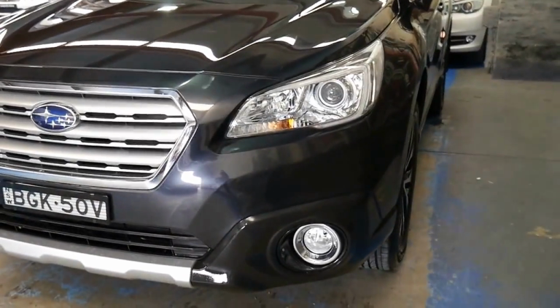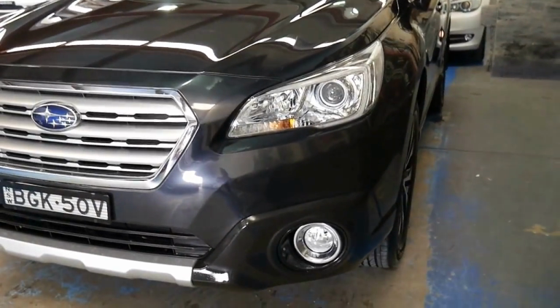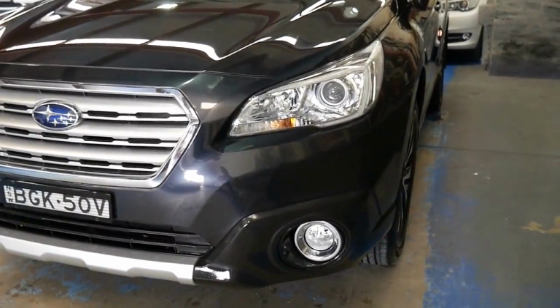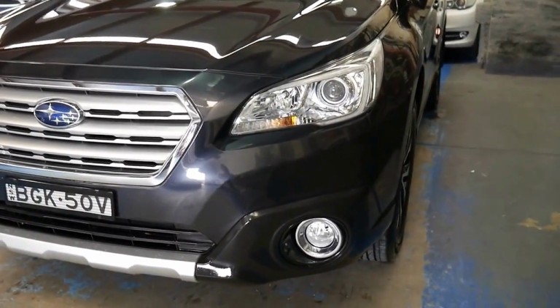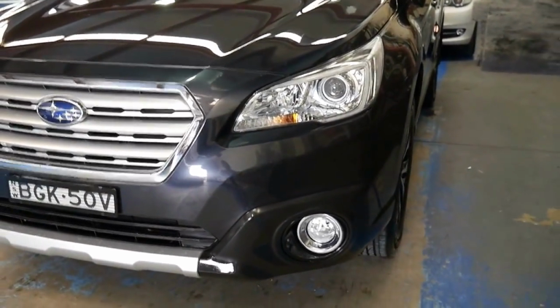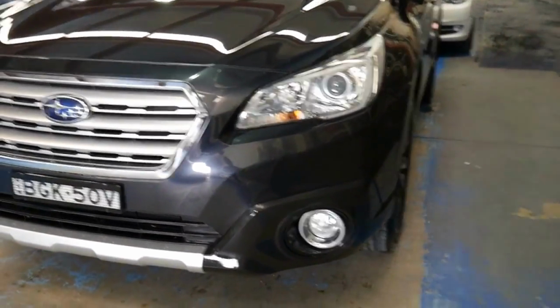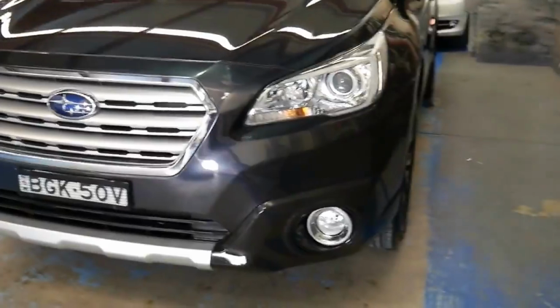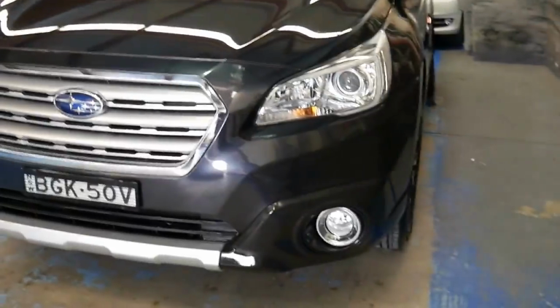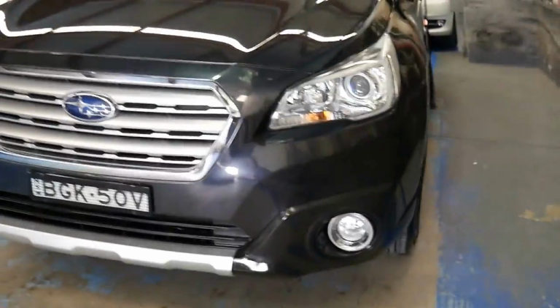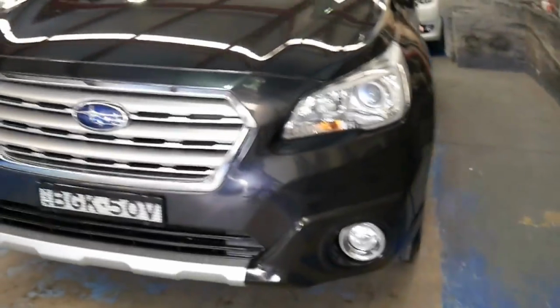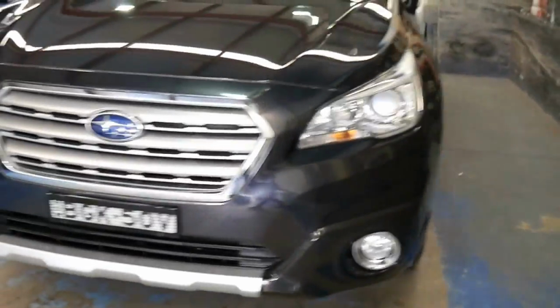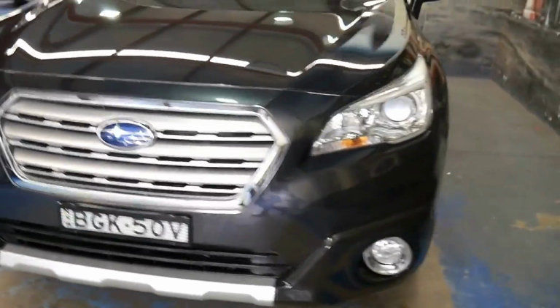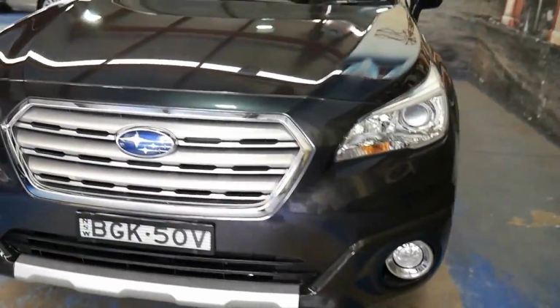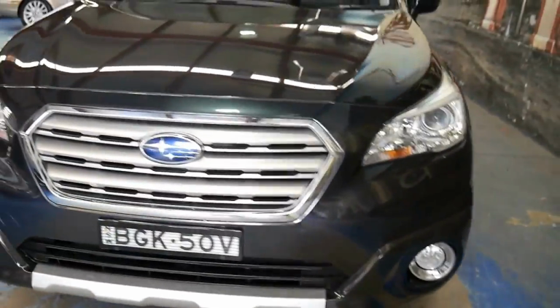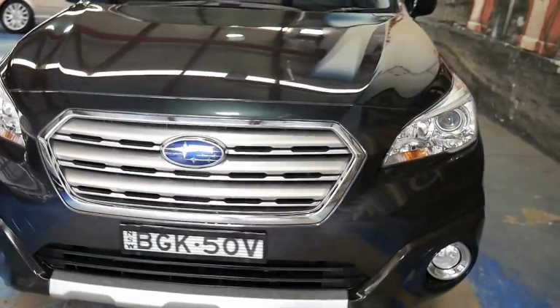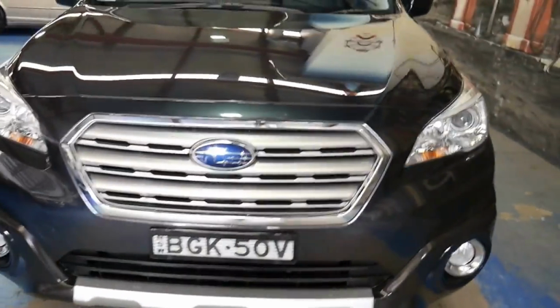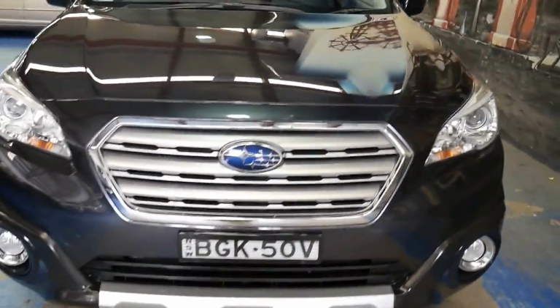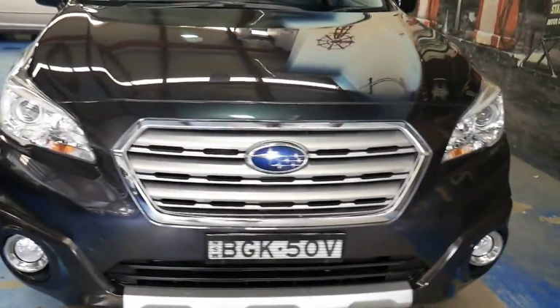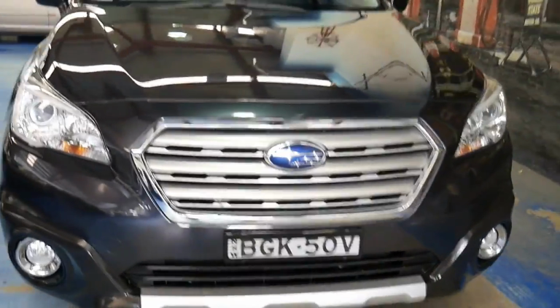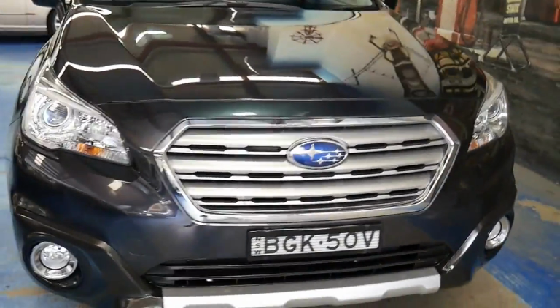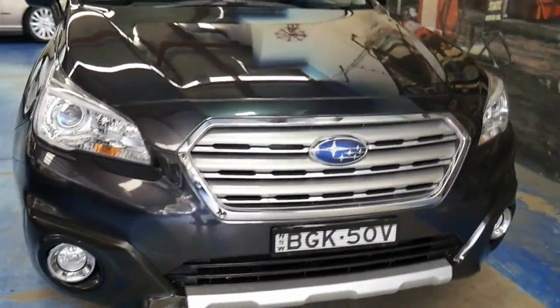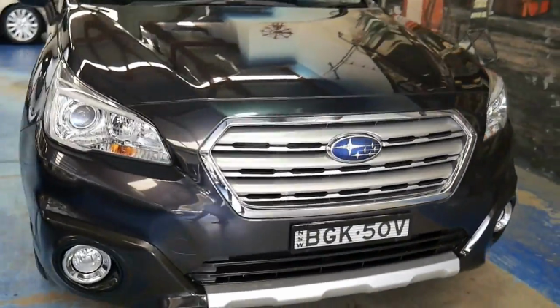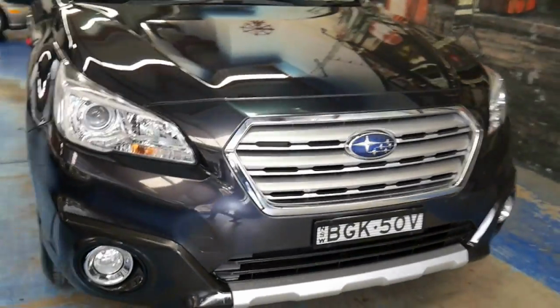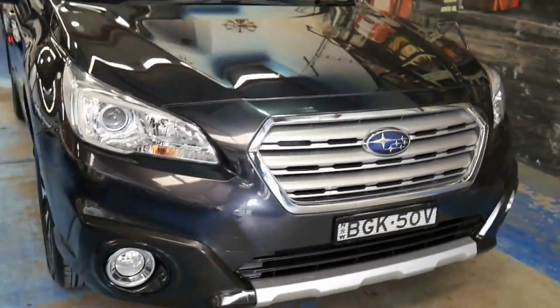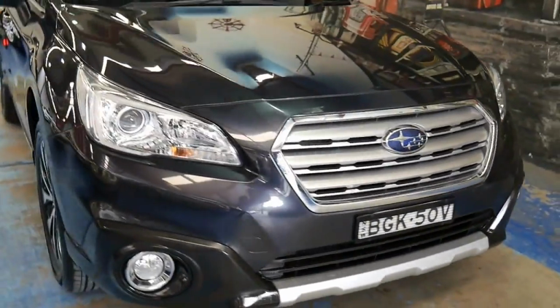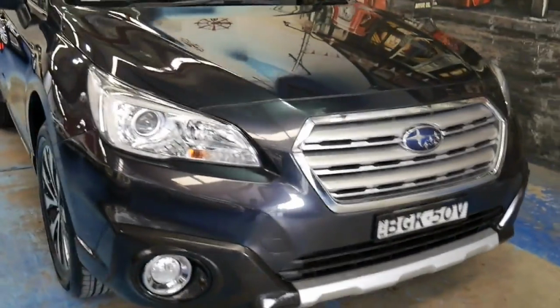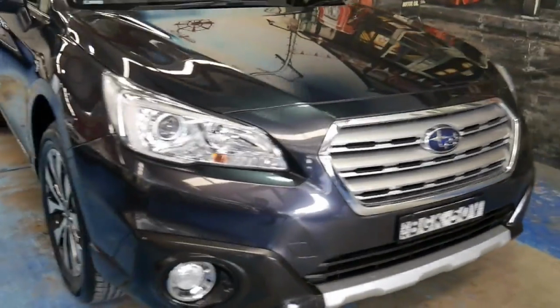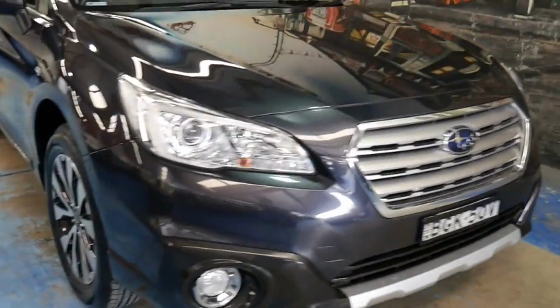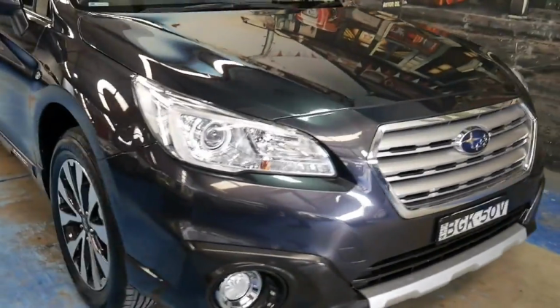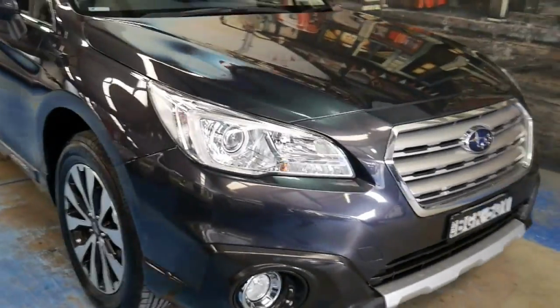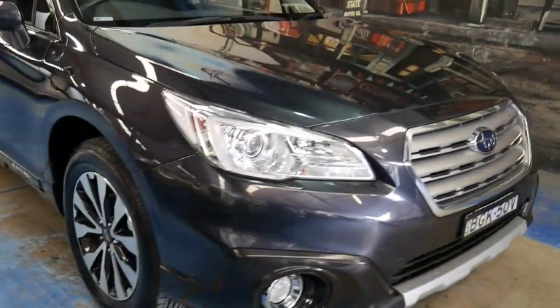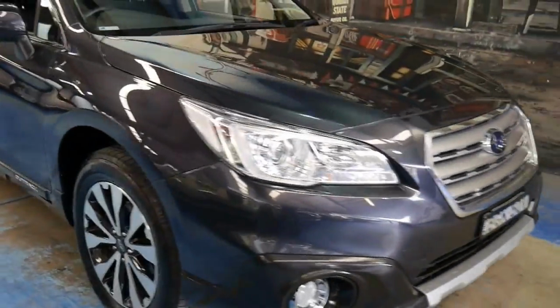It's got driving lights and daytime running lights as well. It's just such a lovely colour combination.